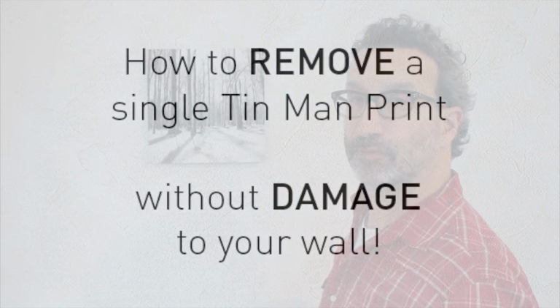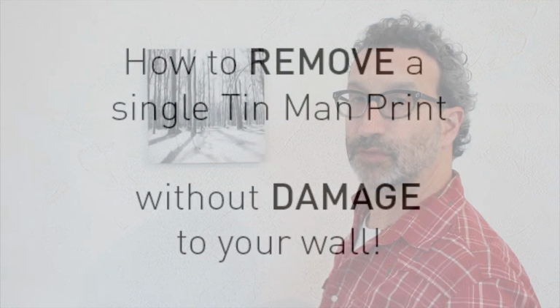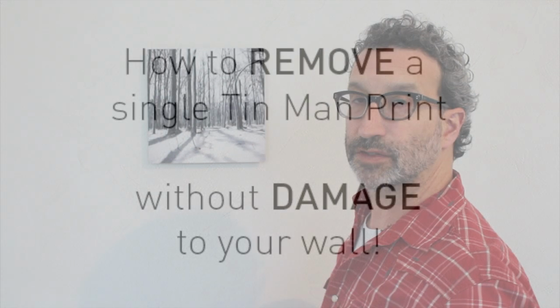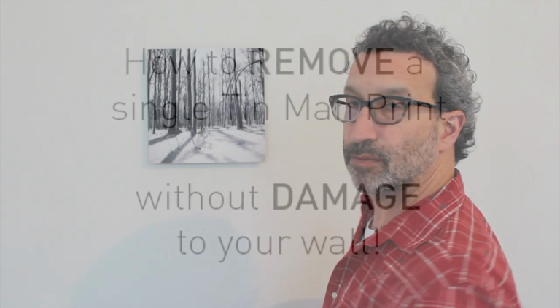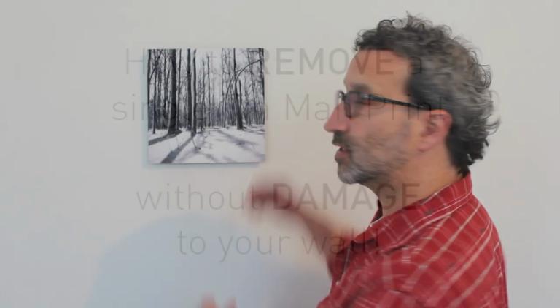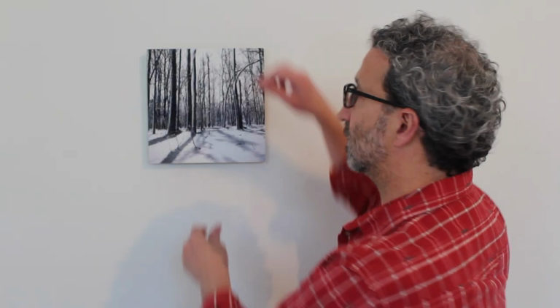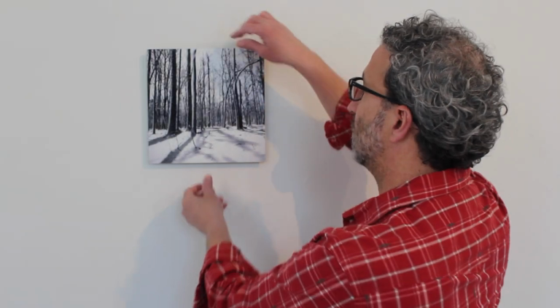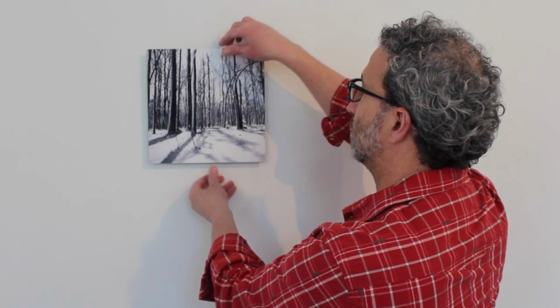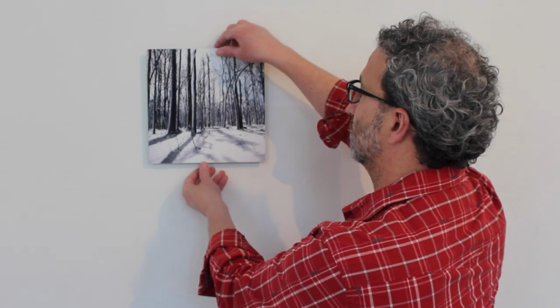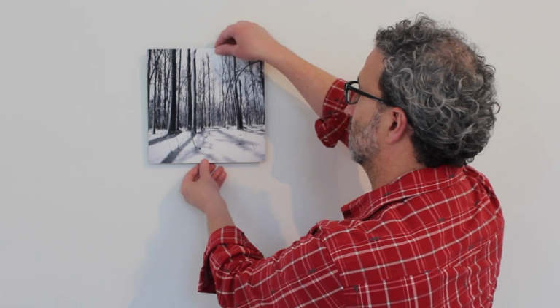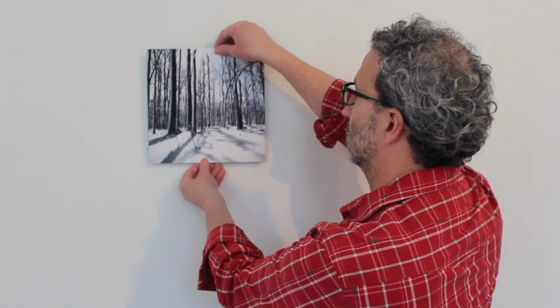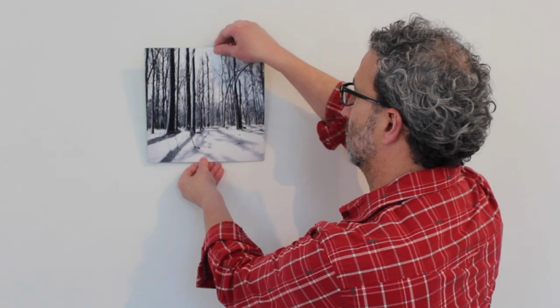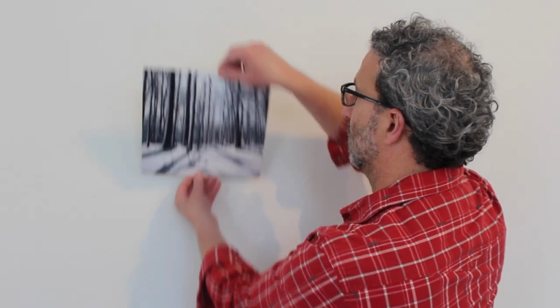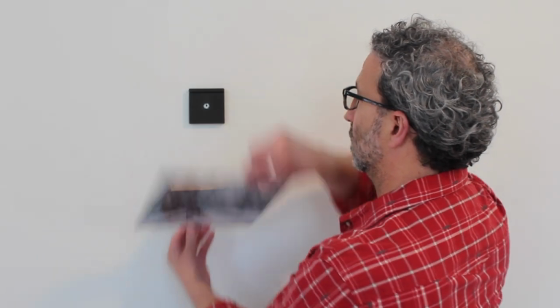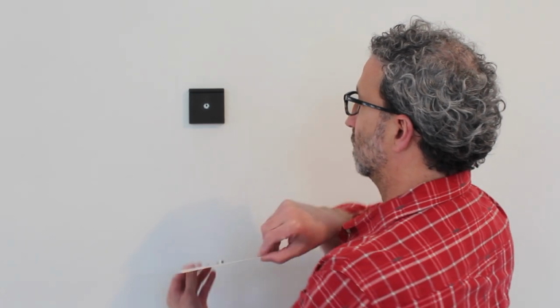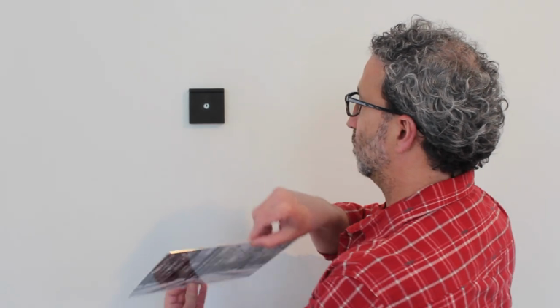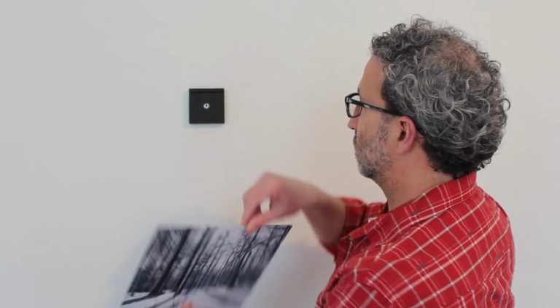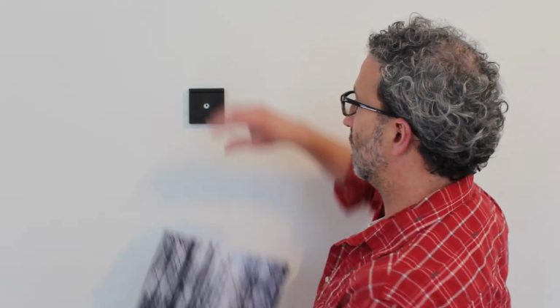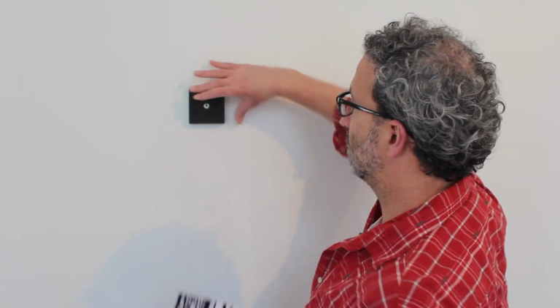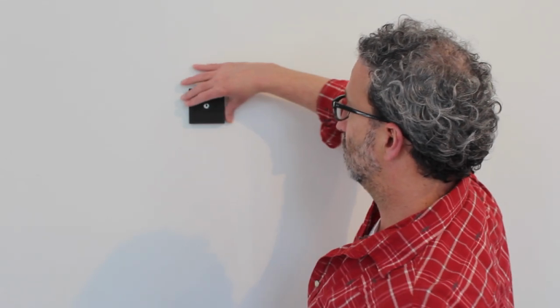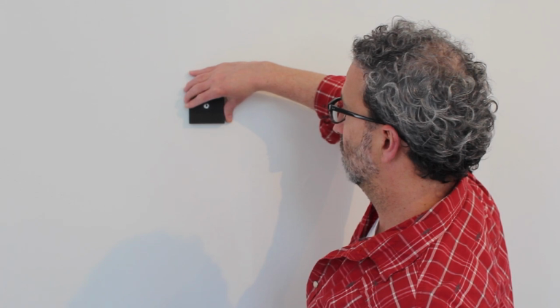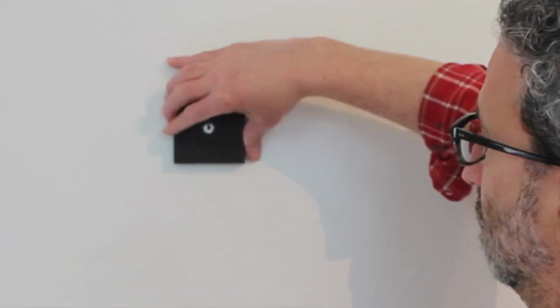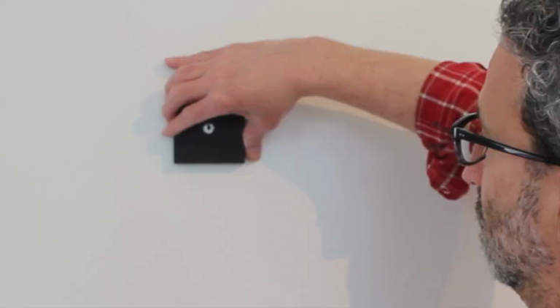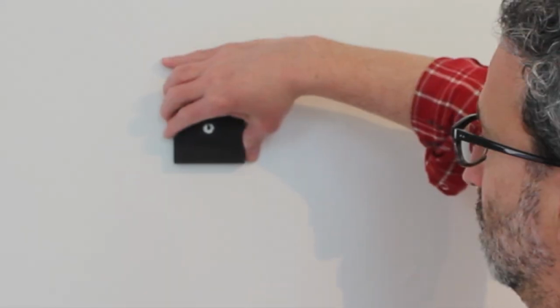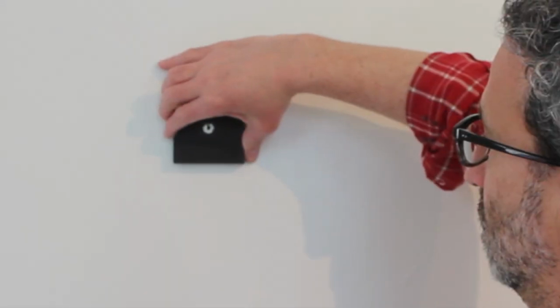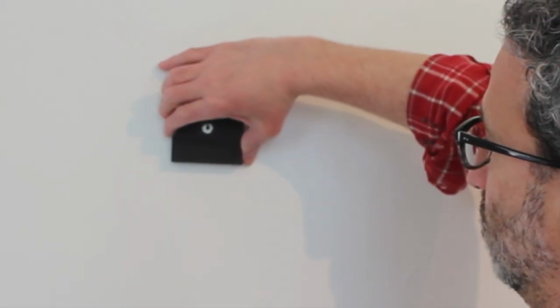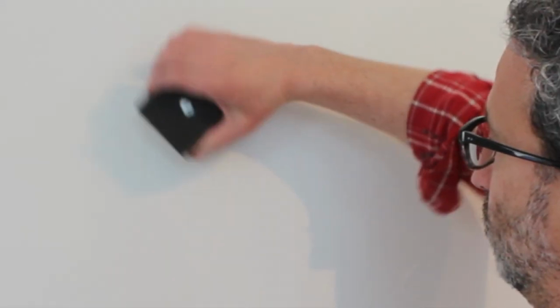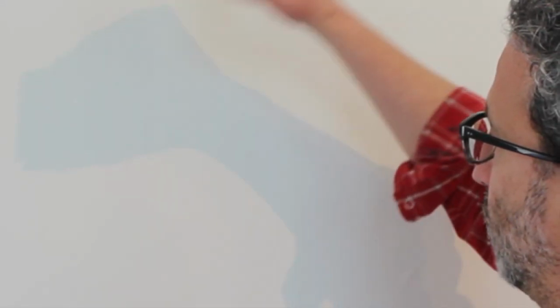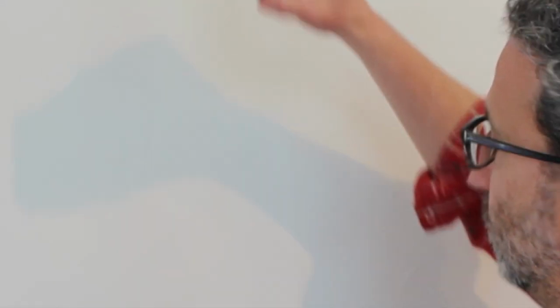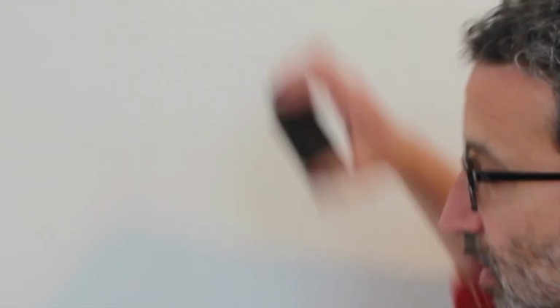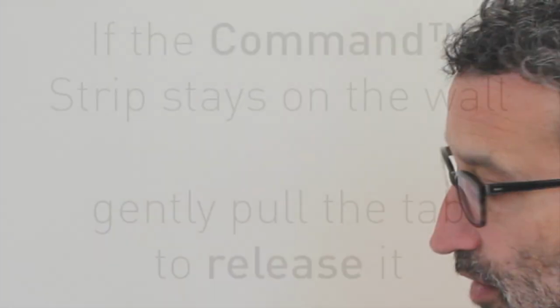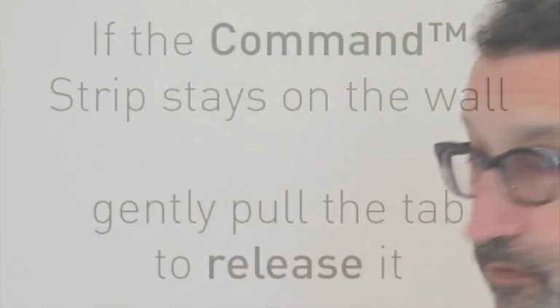Now time to take it off. I'm going to put it there. Pop that off.